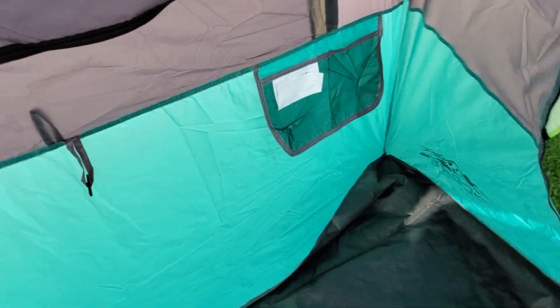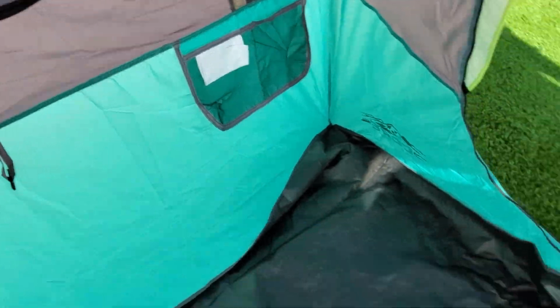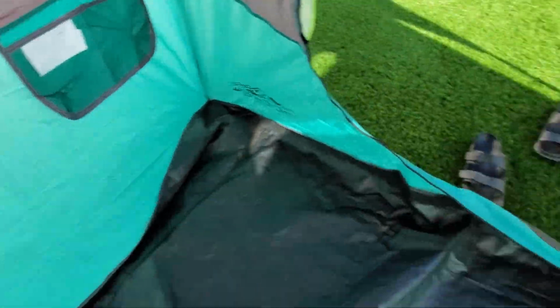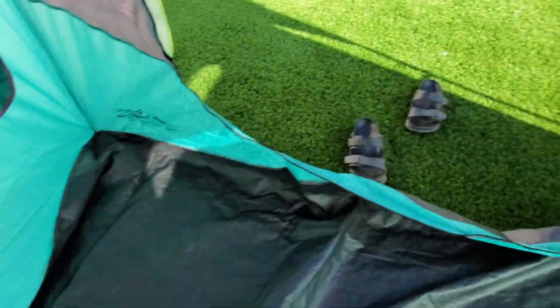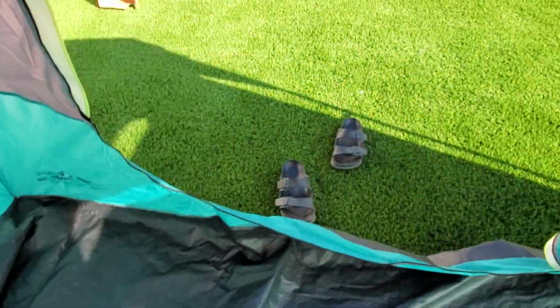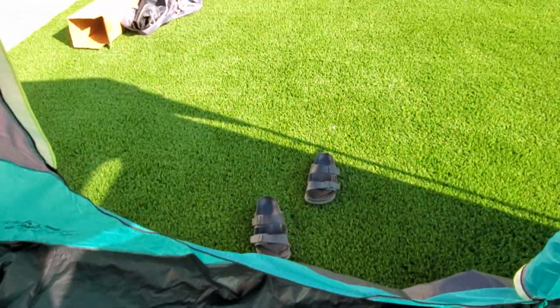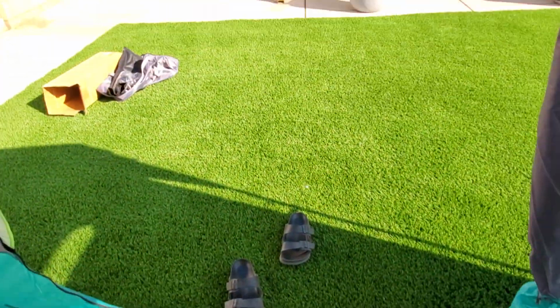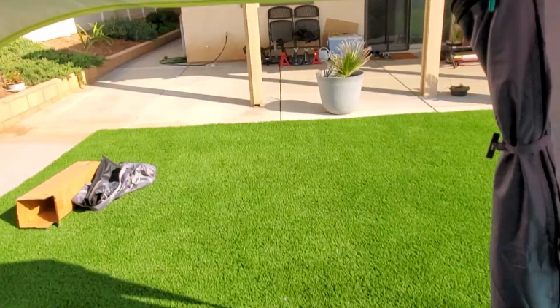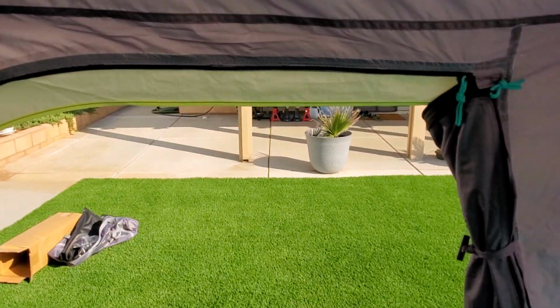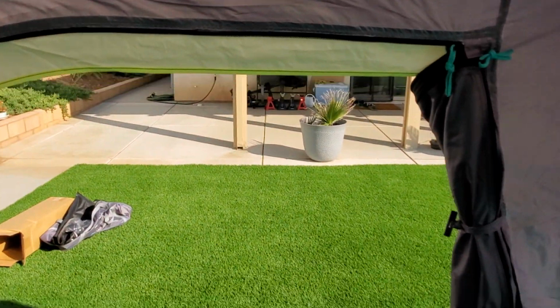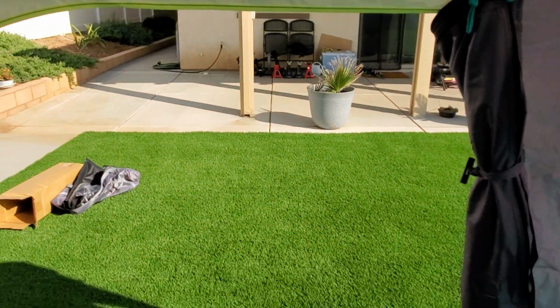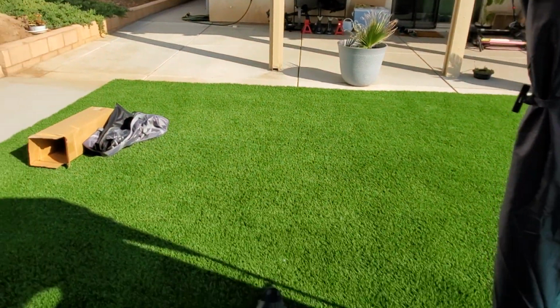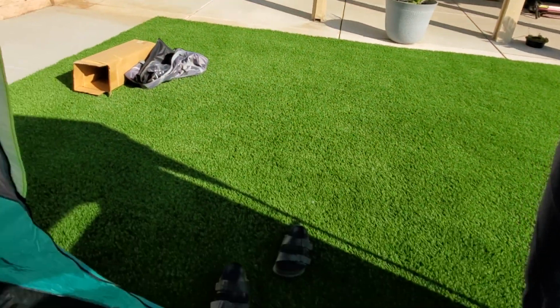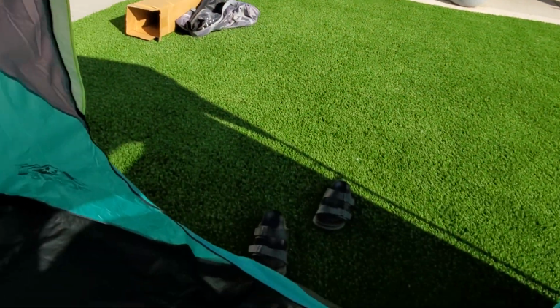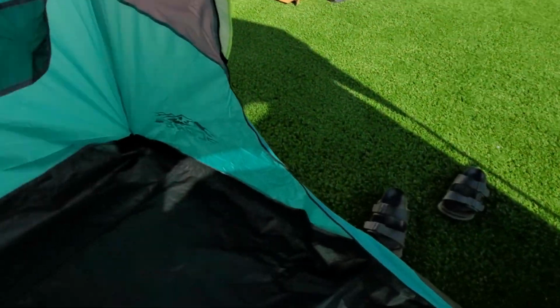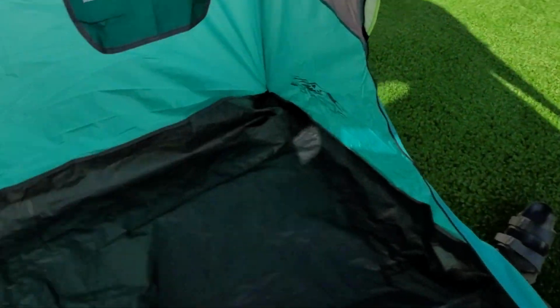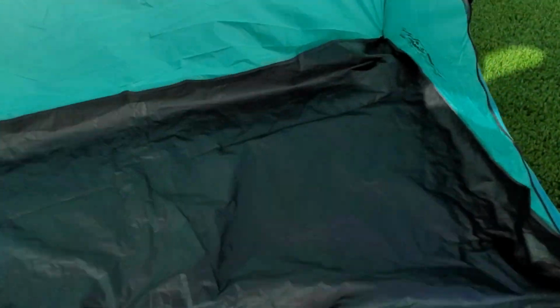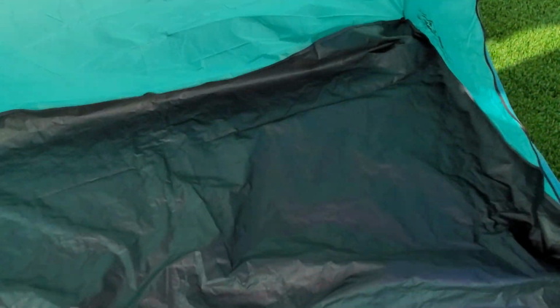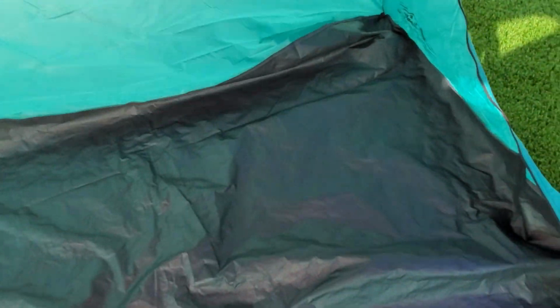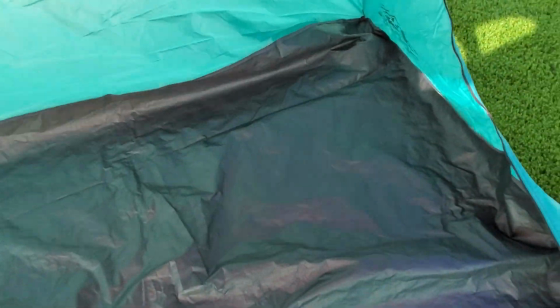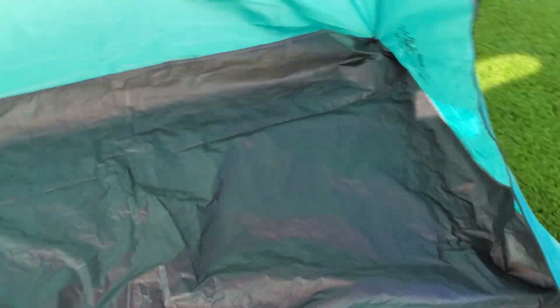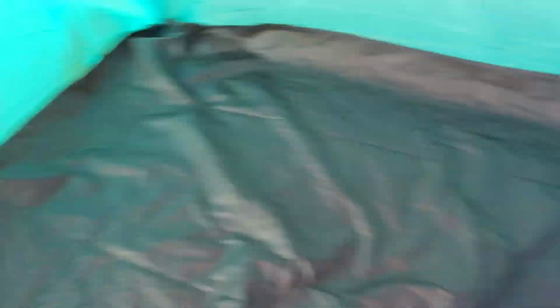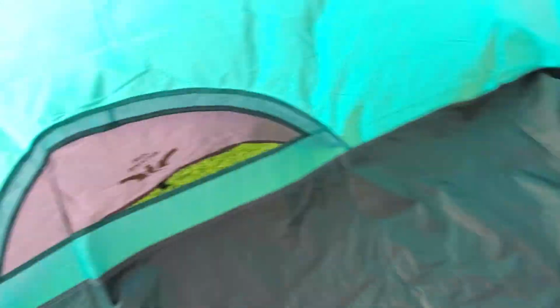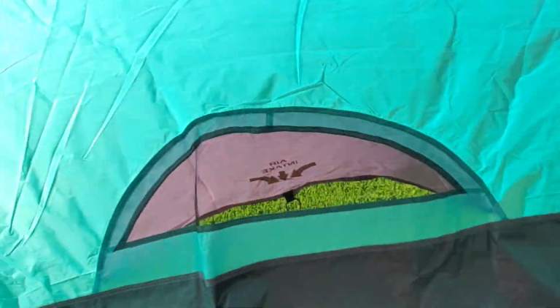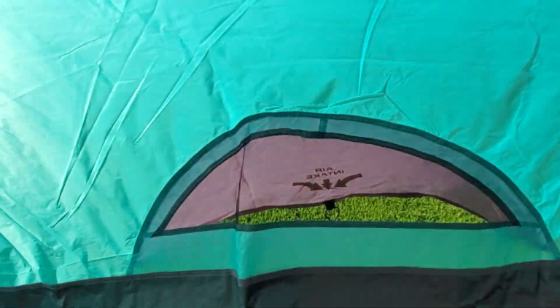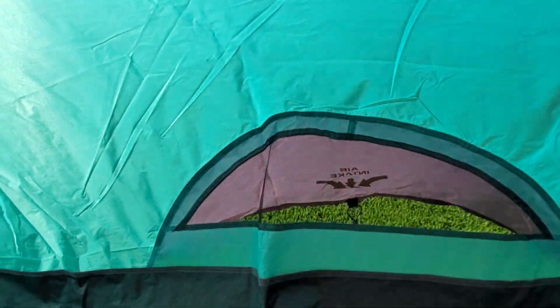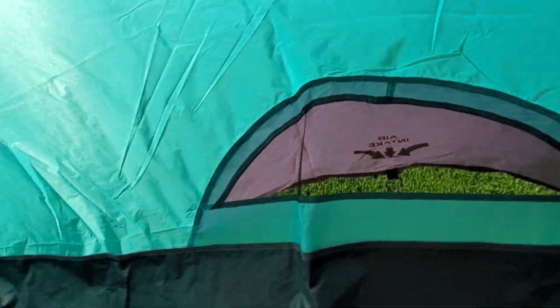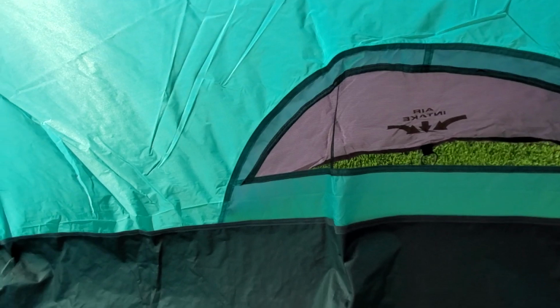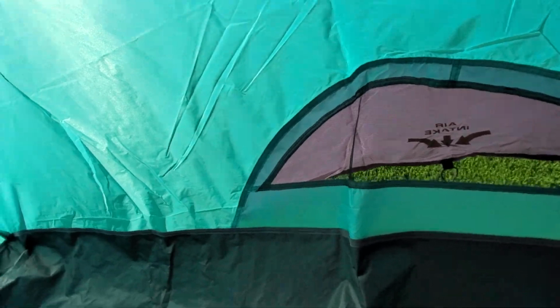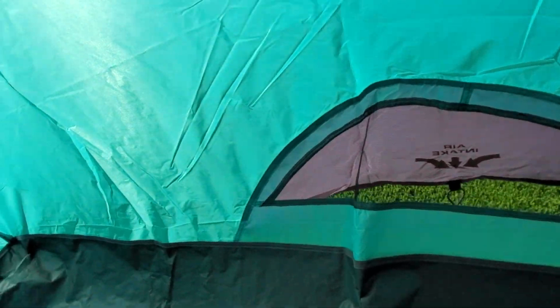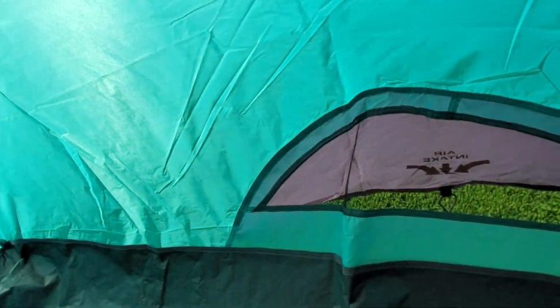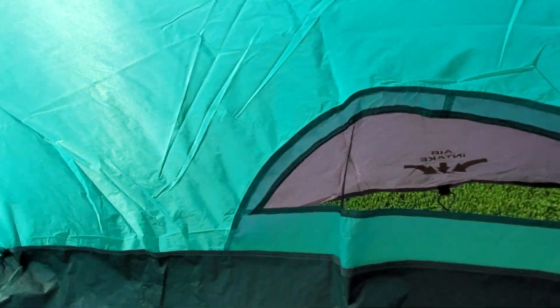That's the entrance, and we have an exhaust there as well.